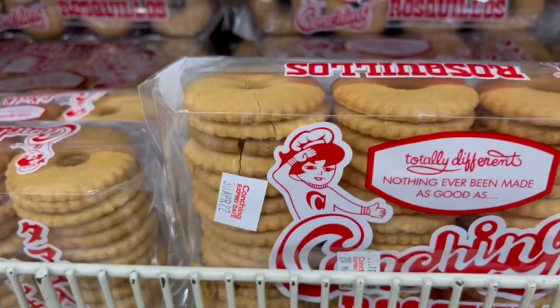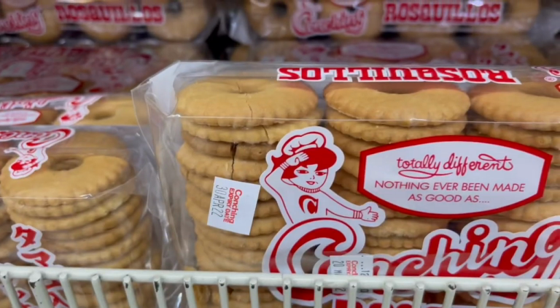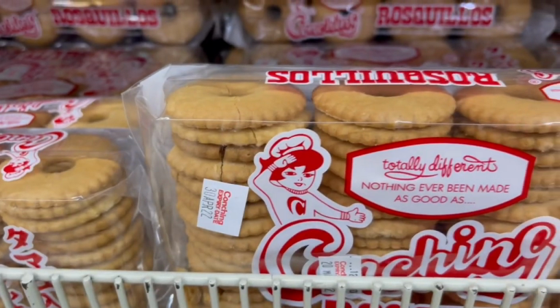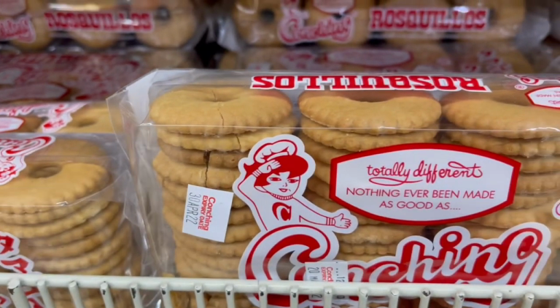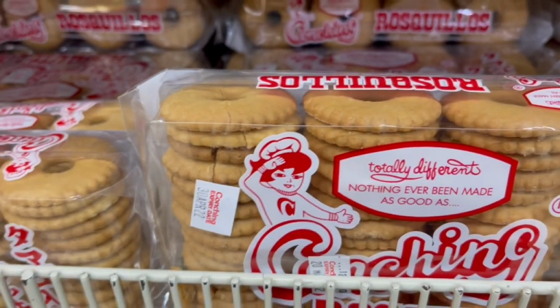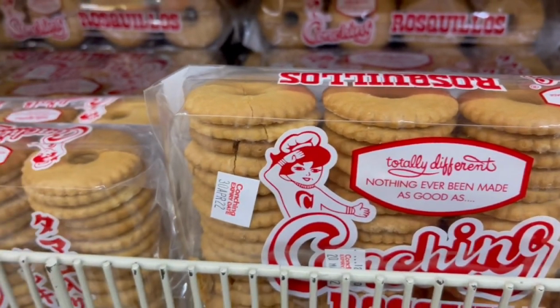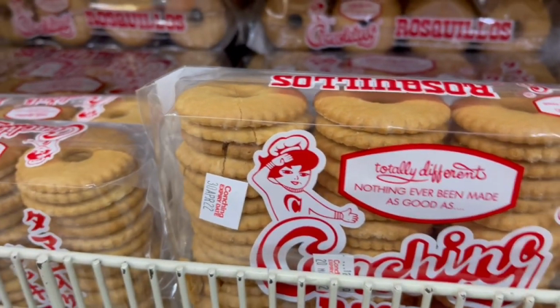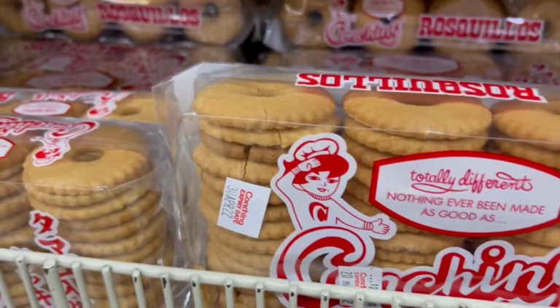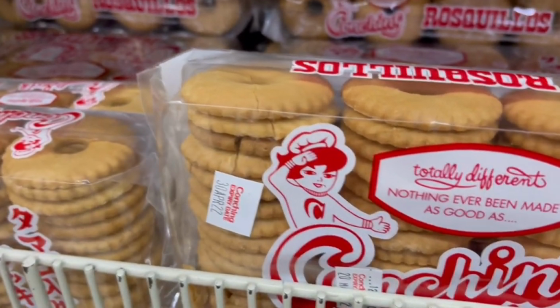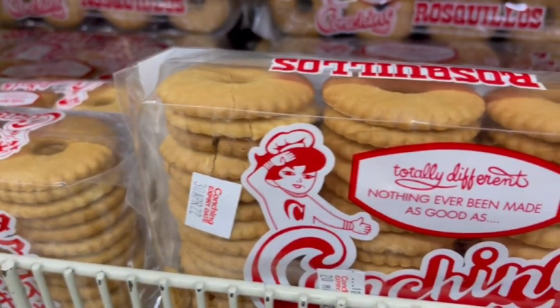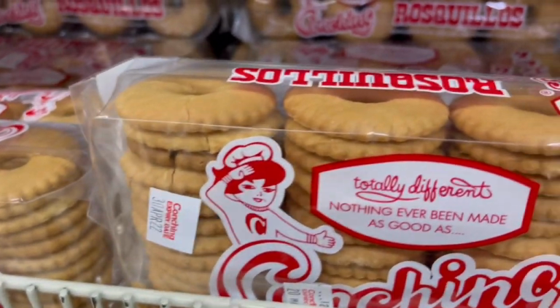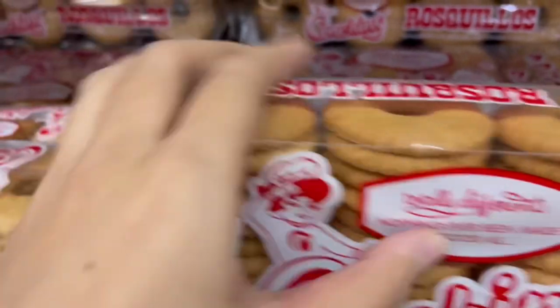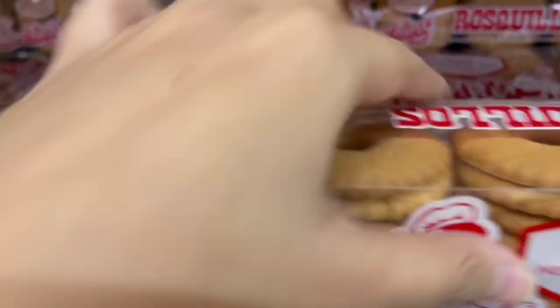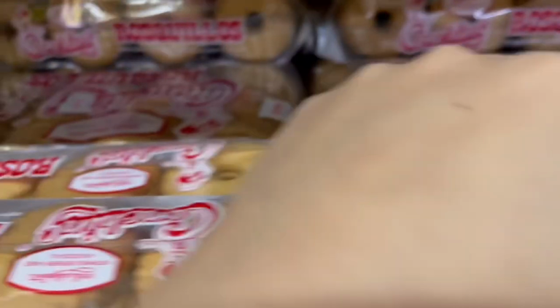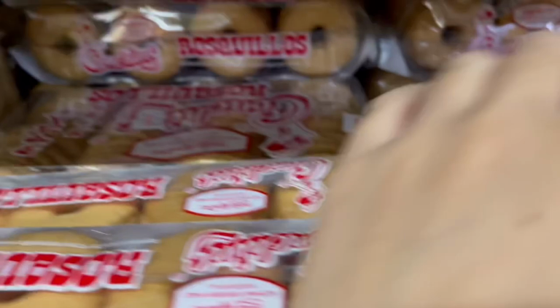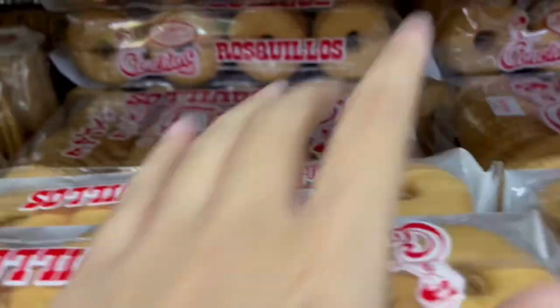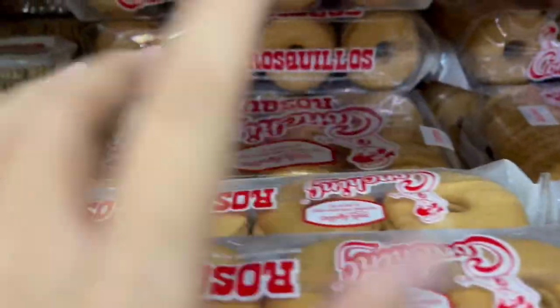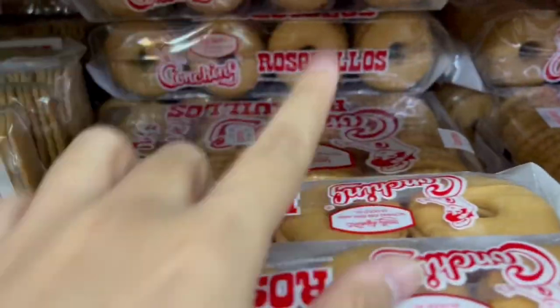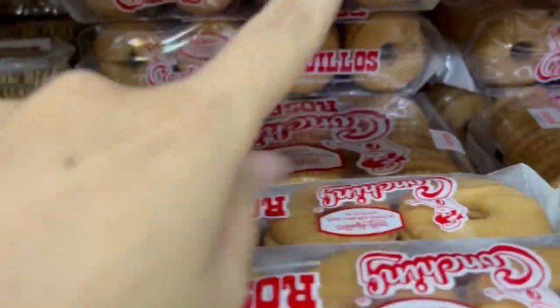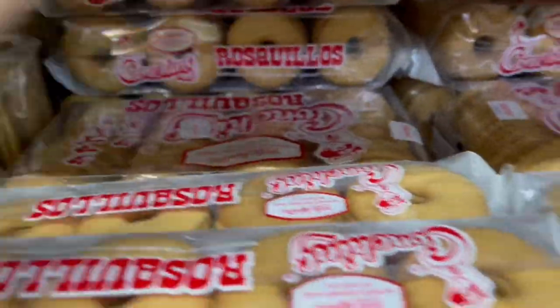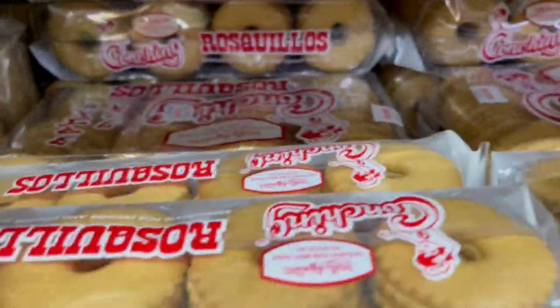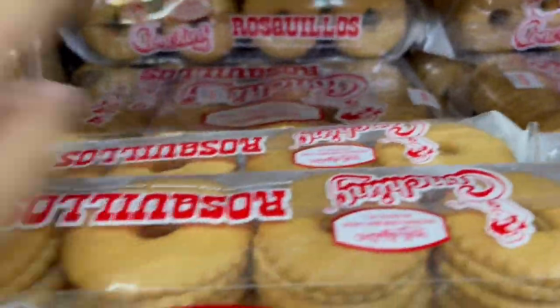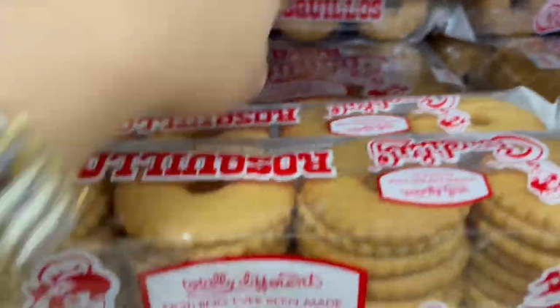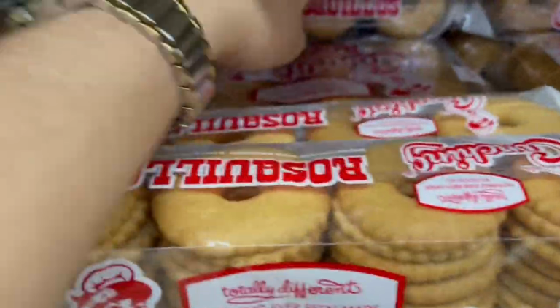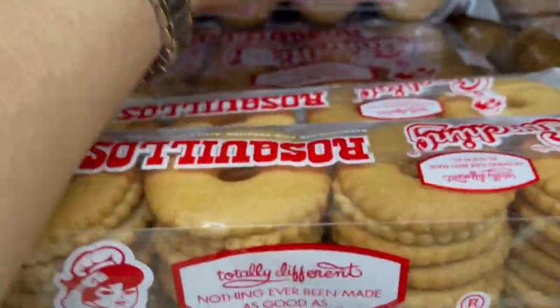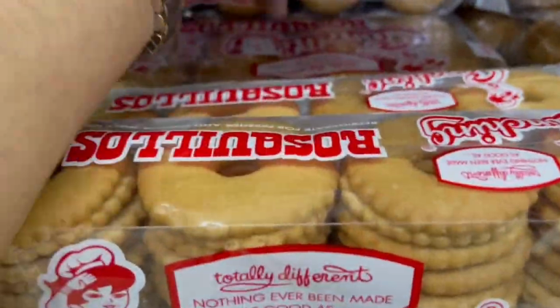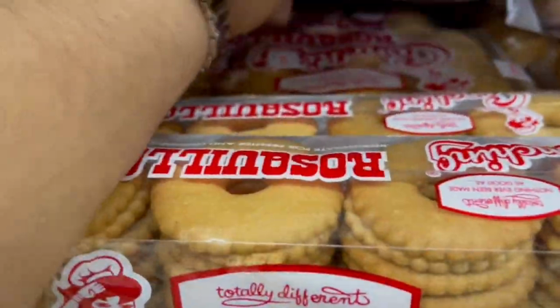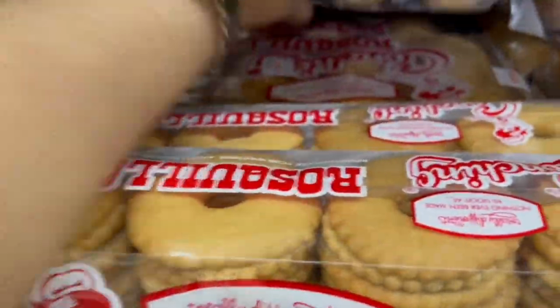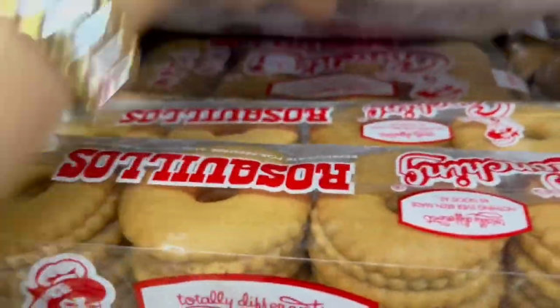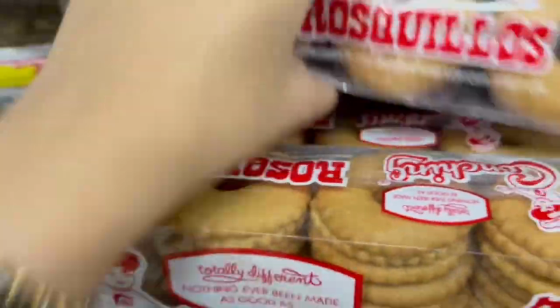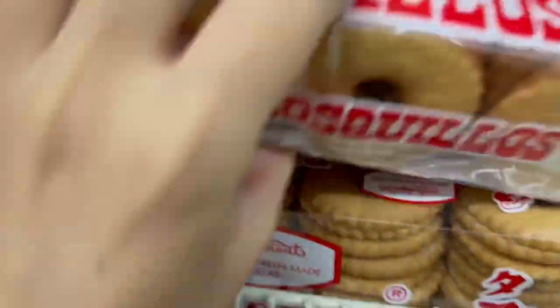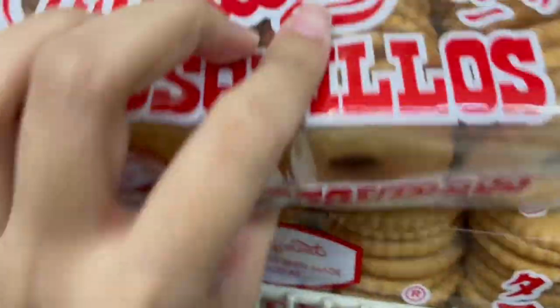Guys, I'm in High Top right now. This is my favorite snack.